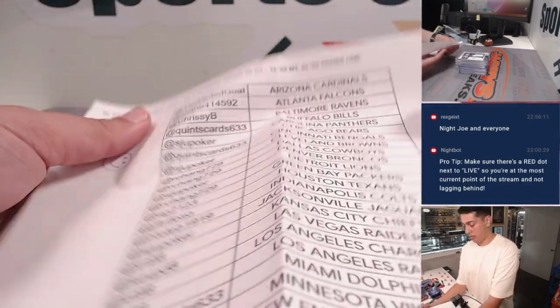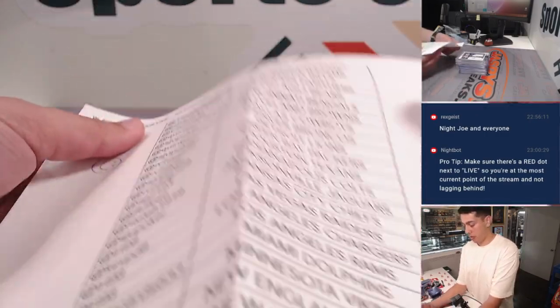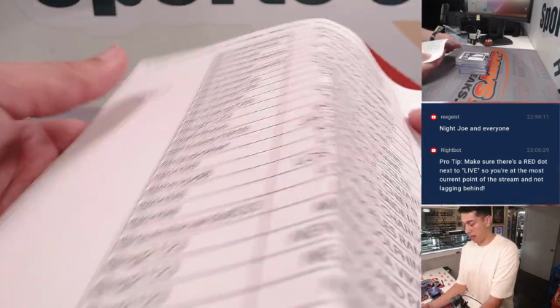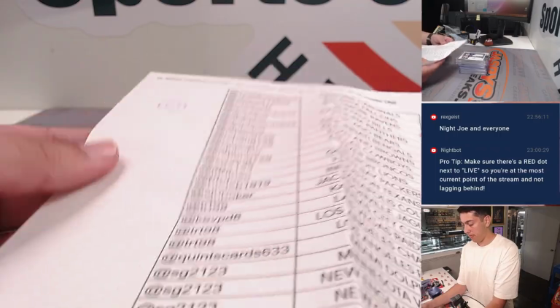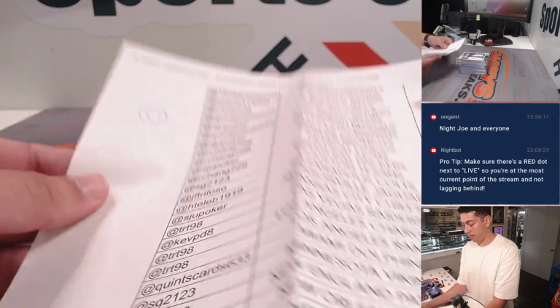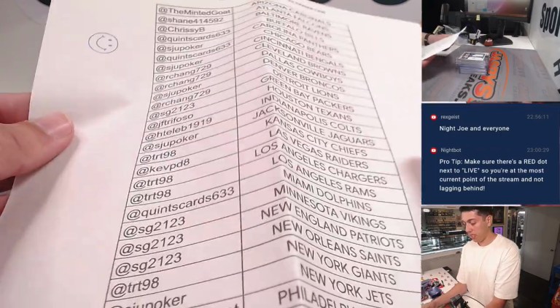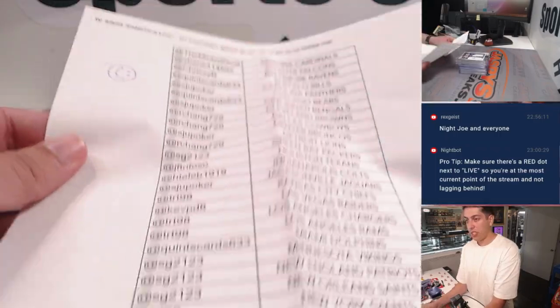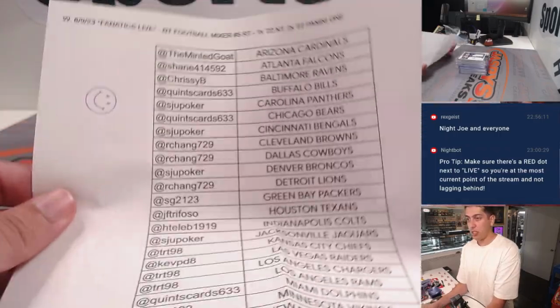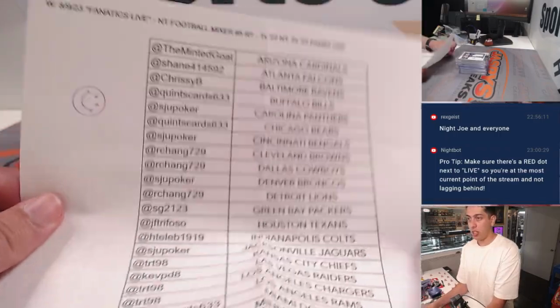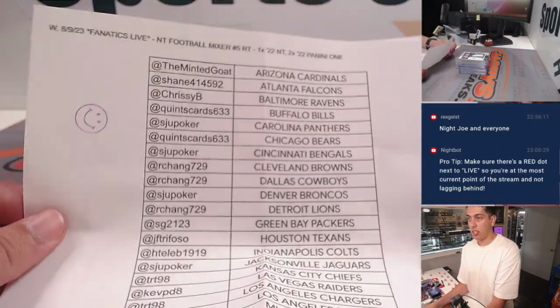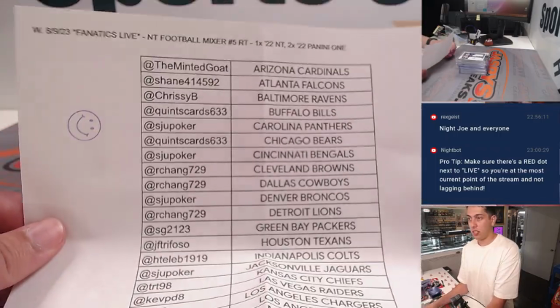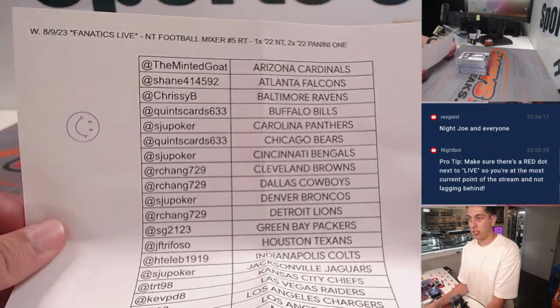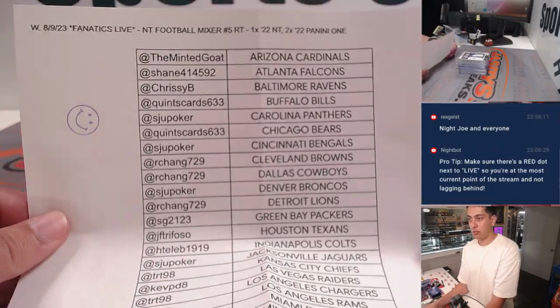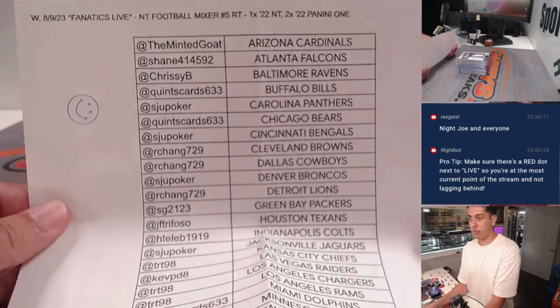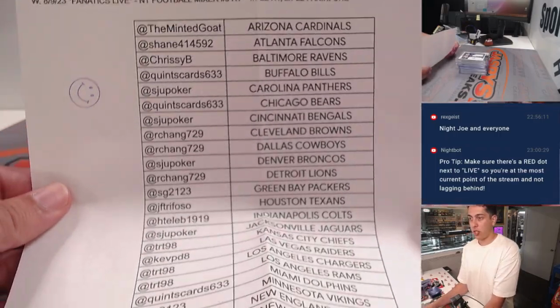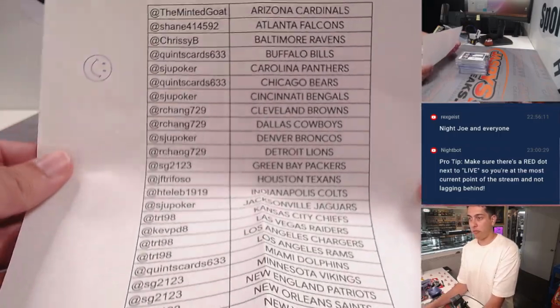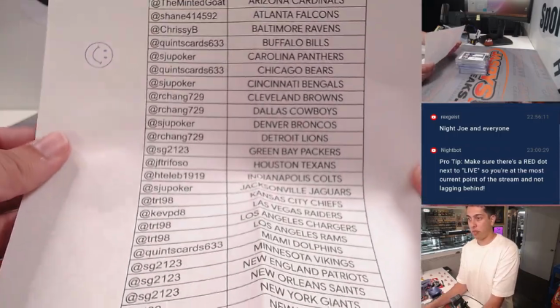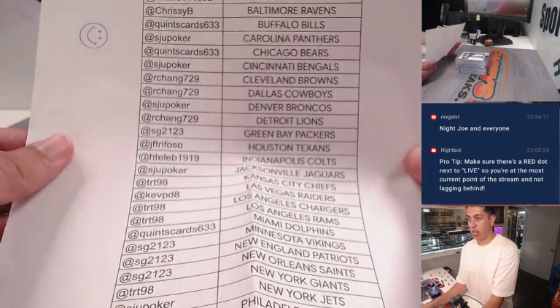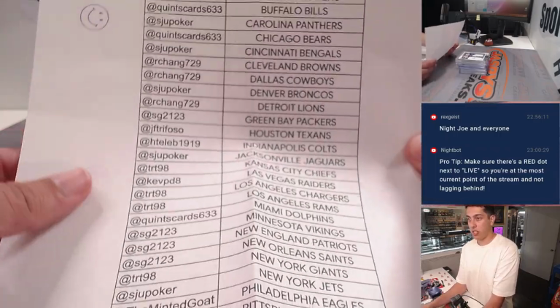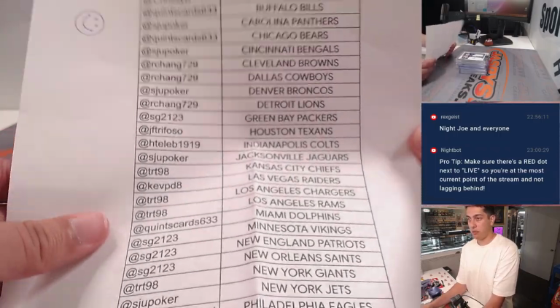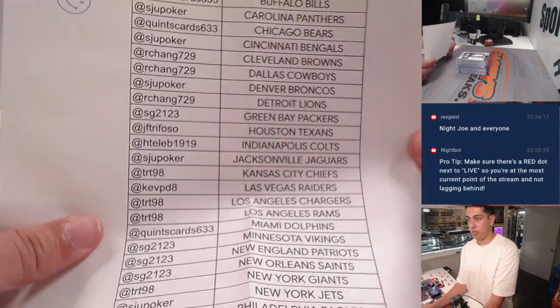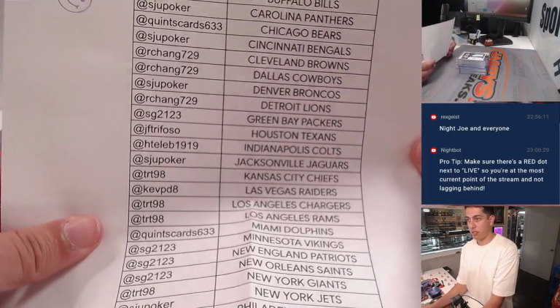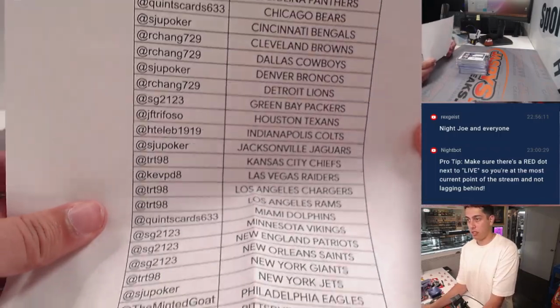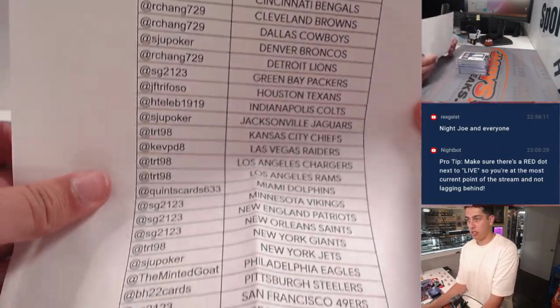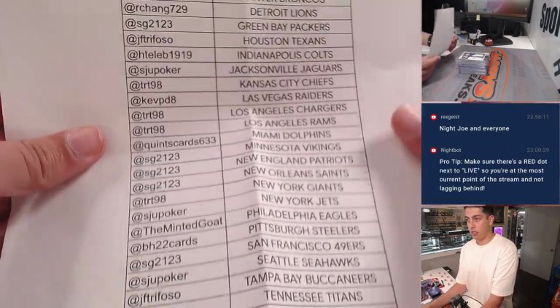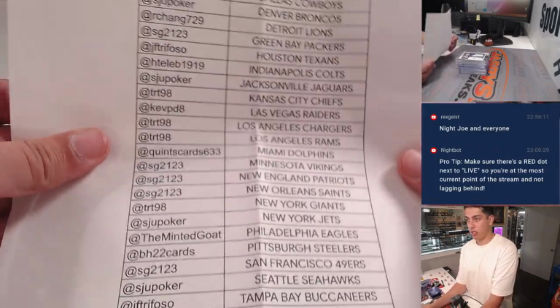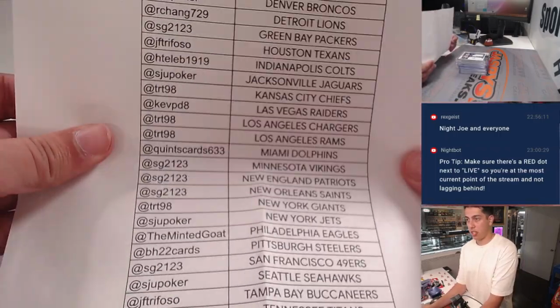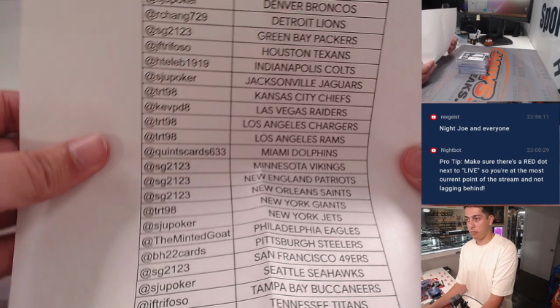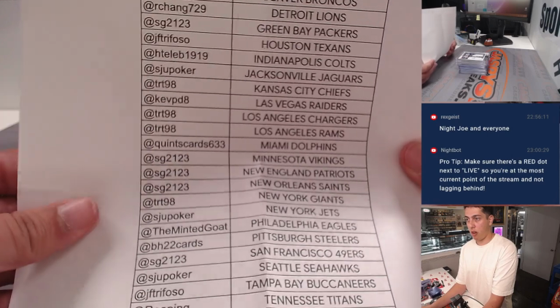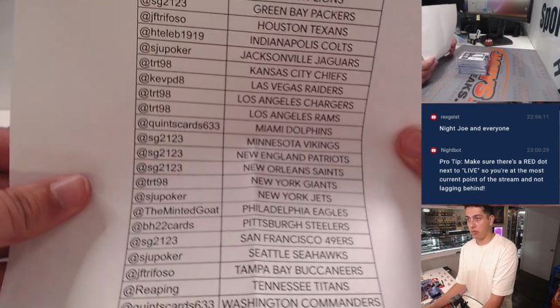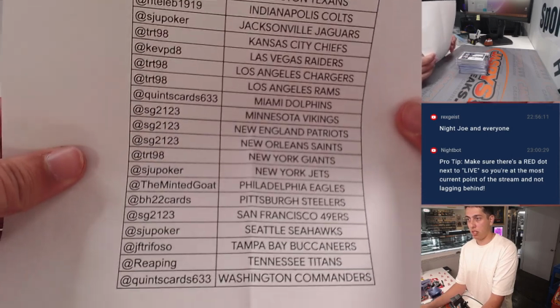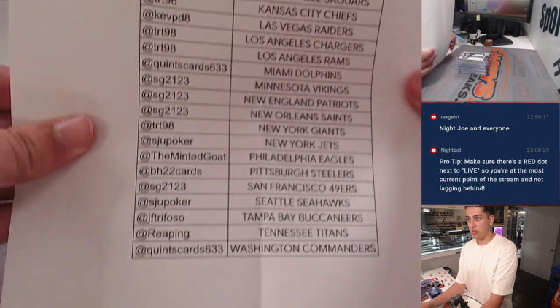A little refresher if you forgot your teams — there's the list. Pause if you need to.